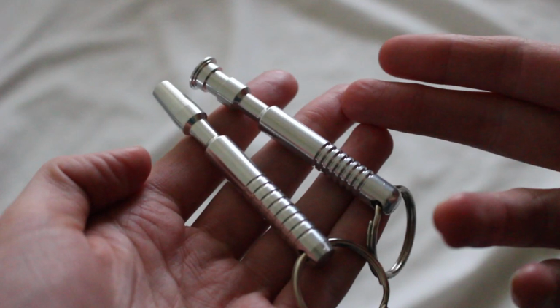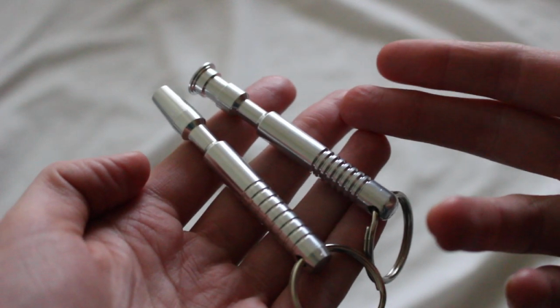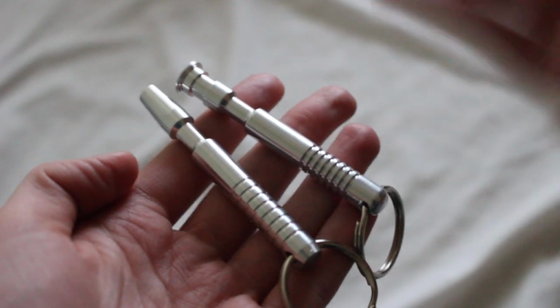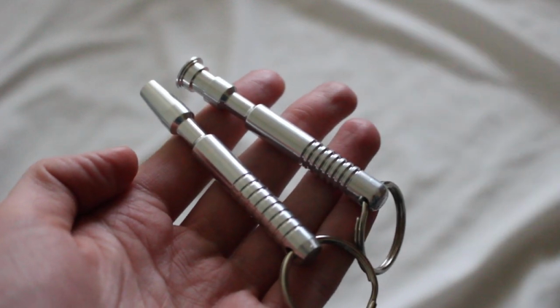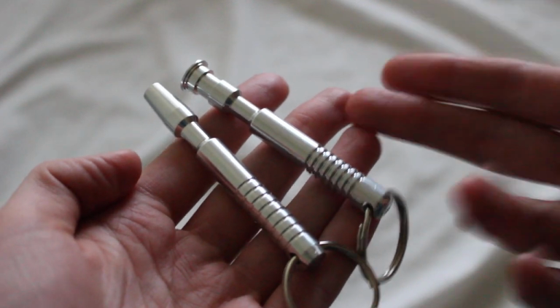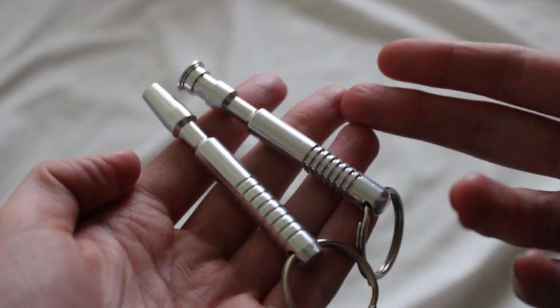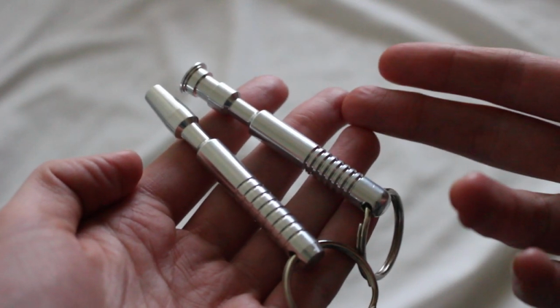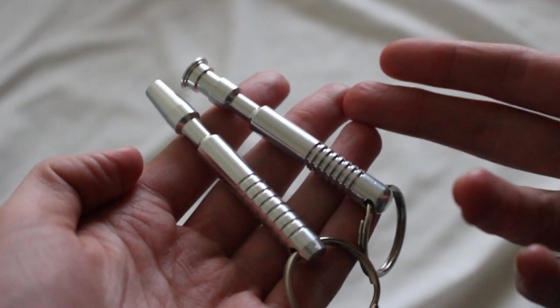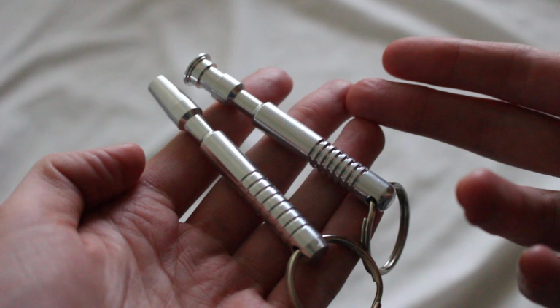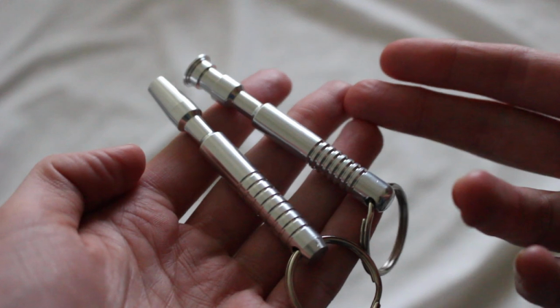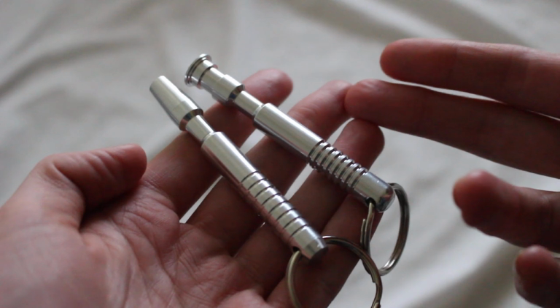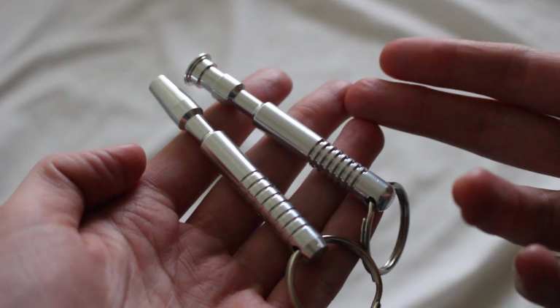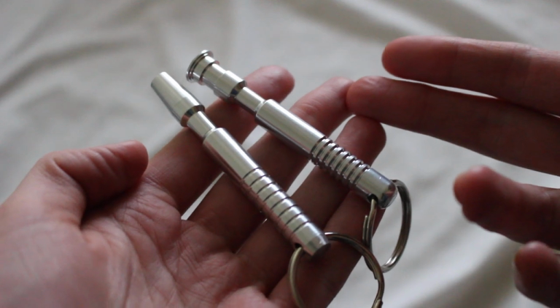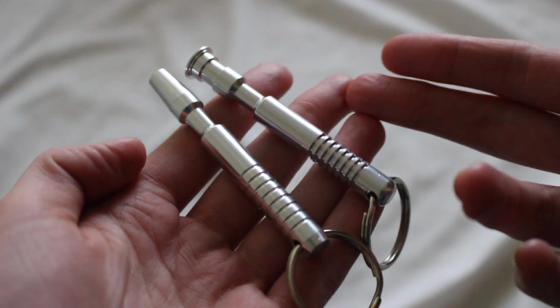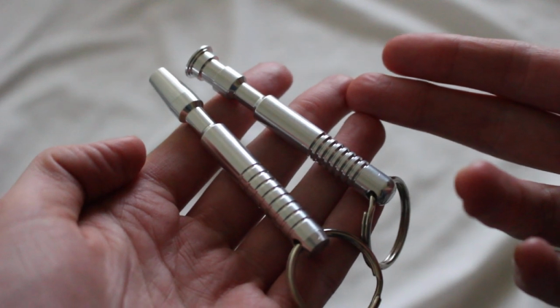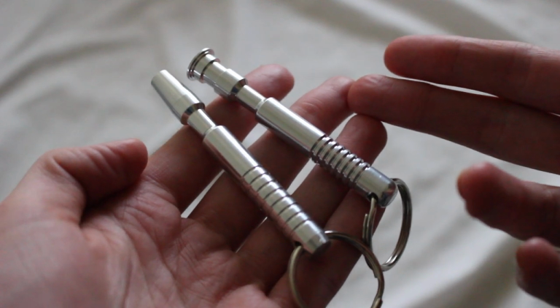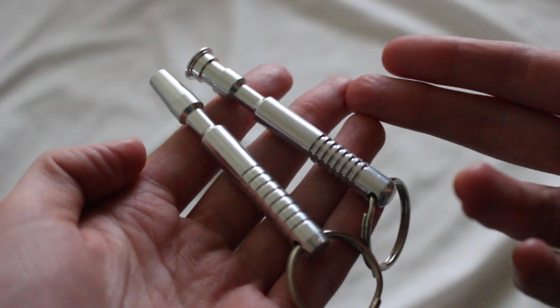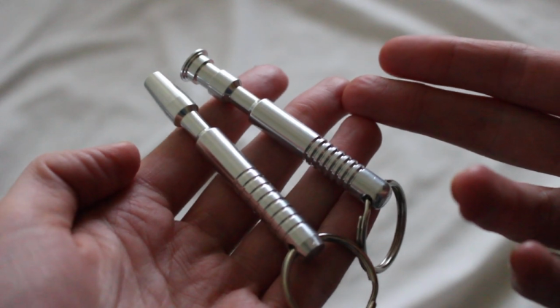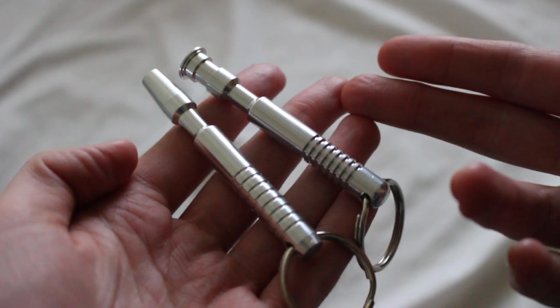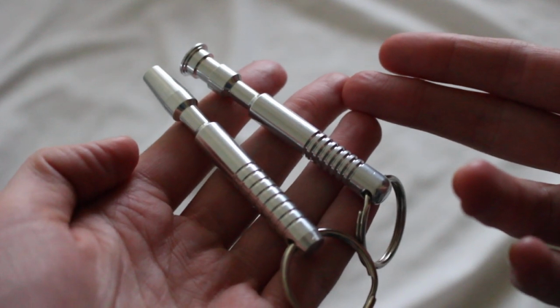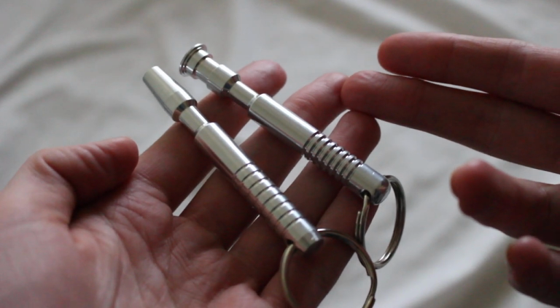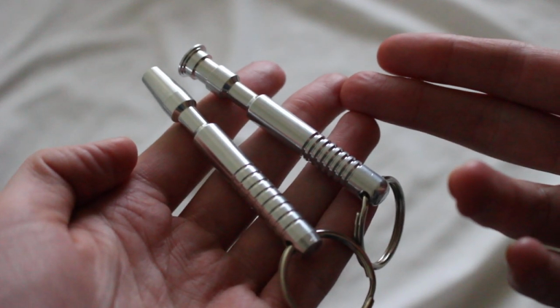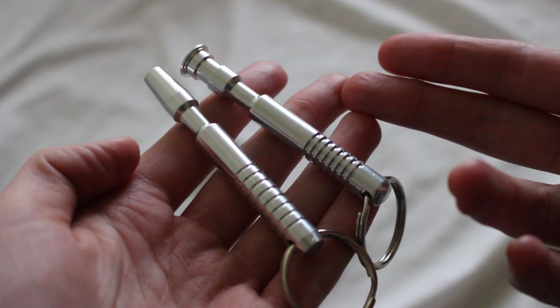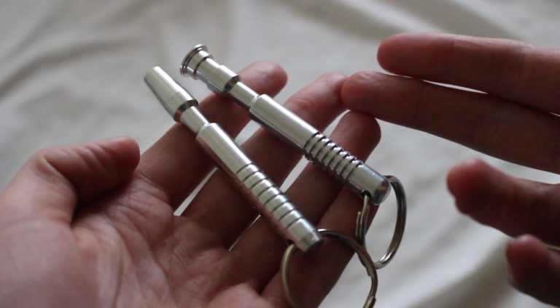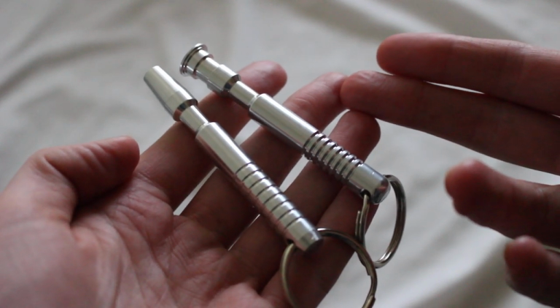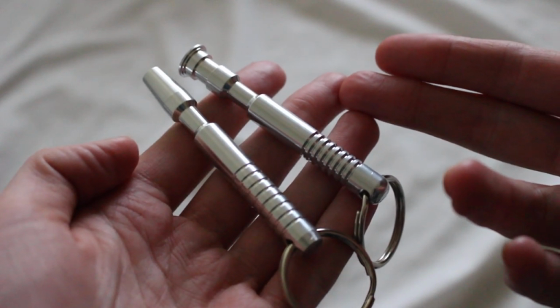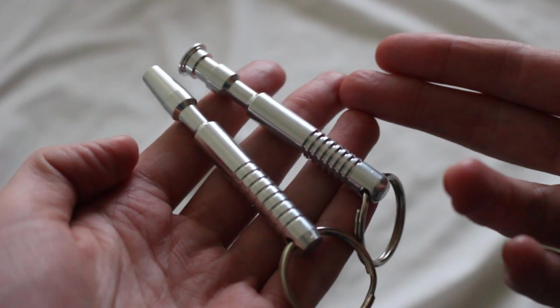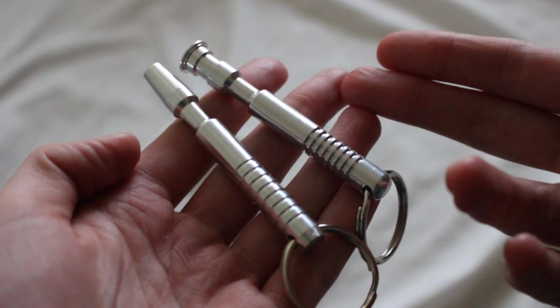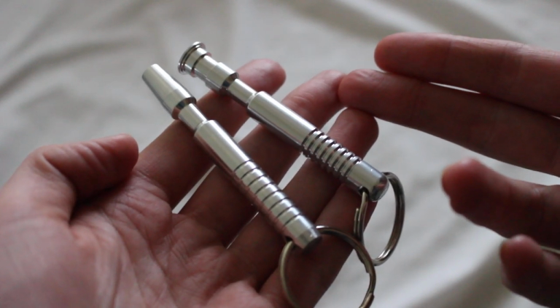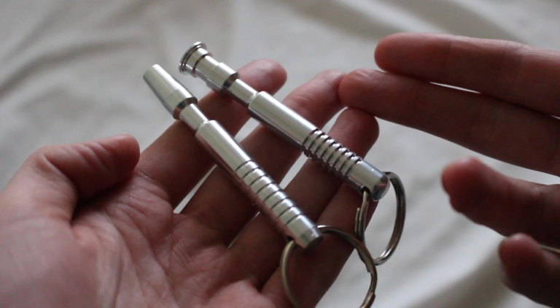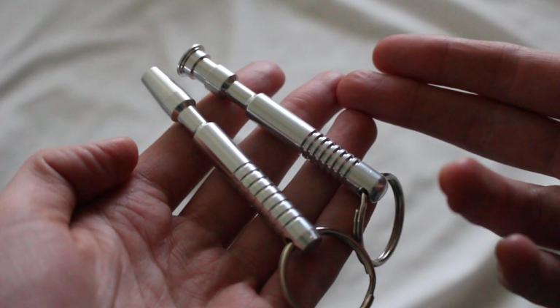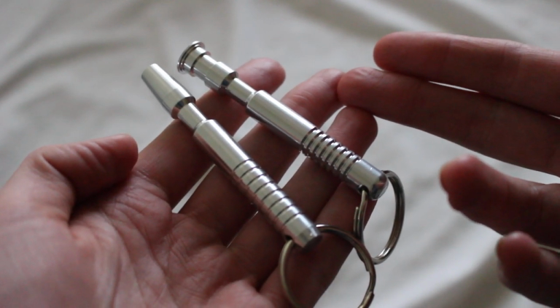At any rate, these are kind of neat. I'll link to them below. These are lightsaber keychains from the Custom Saber Shop, called MHS-styled keychains.